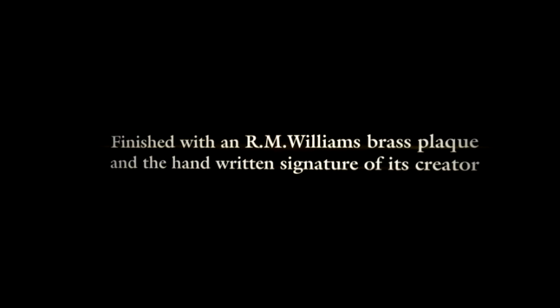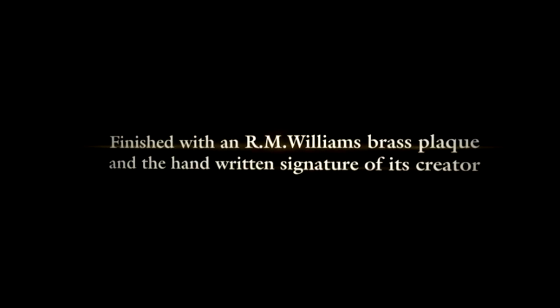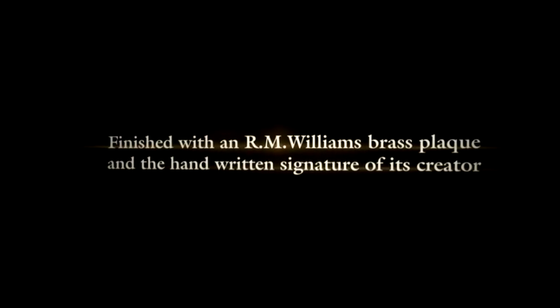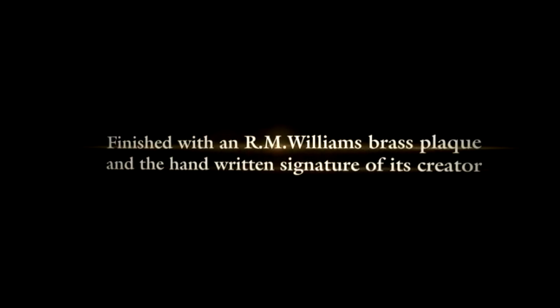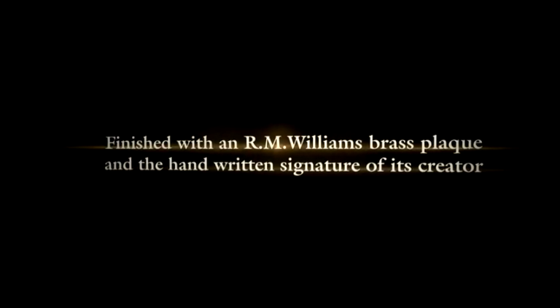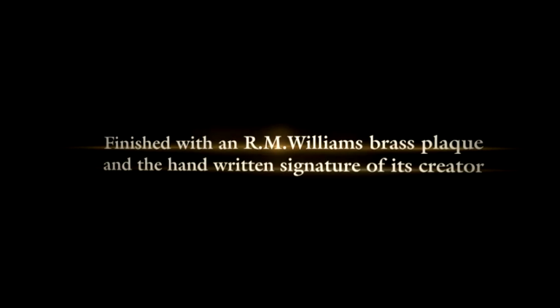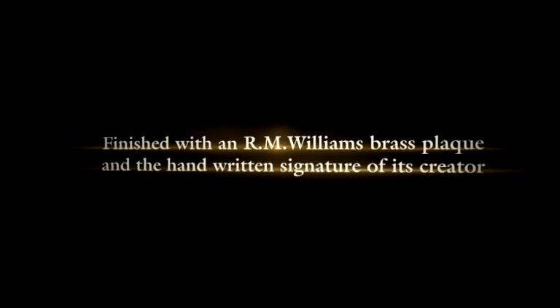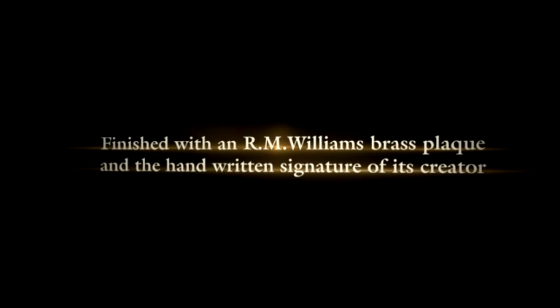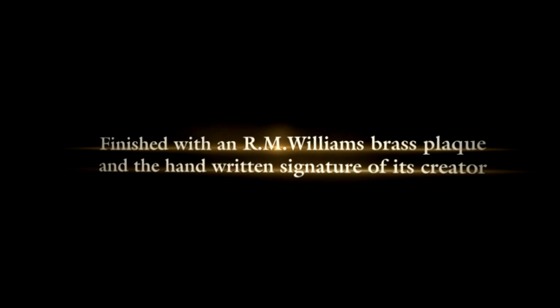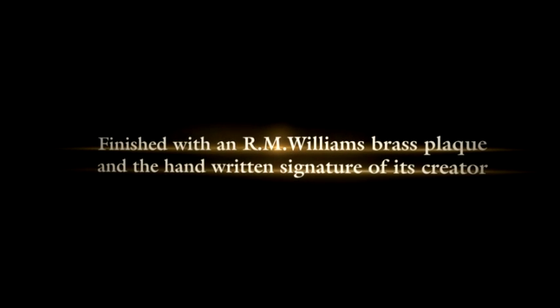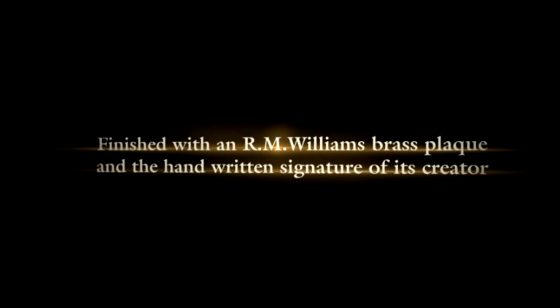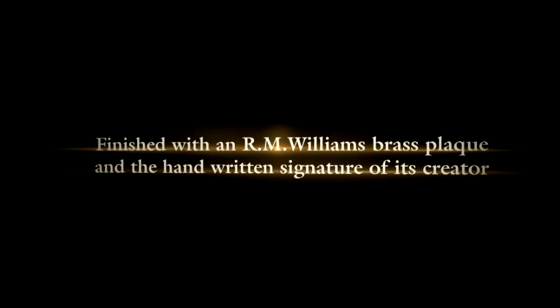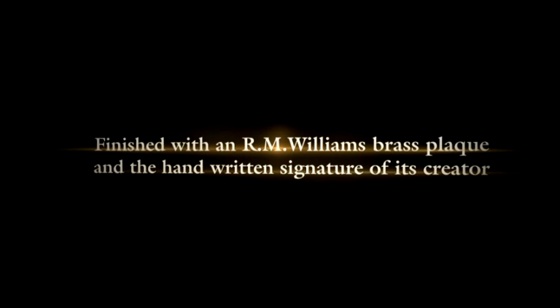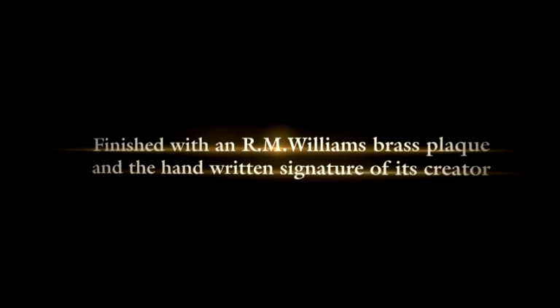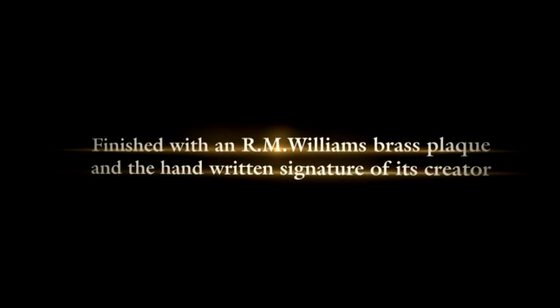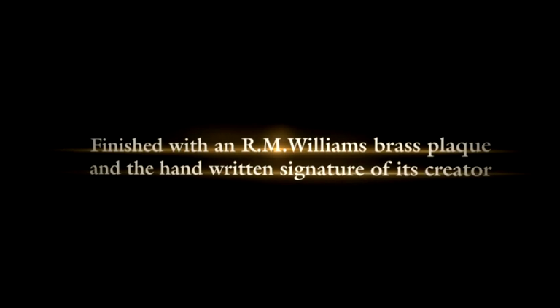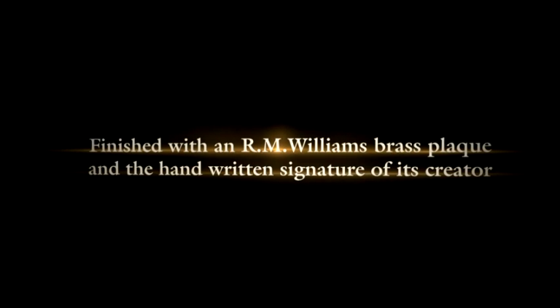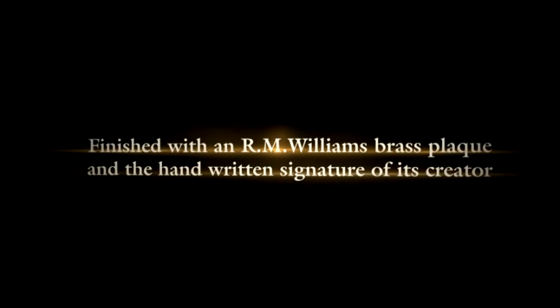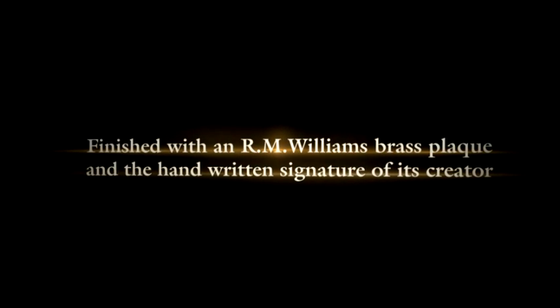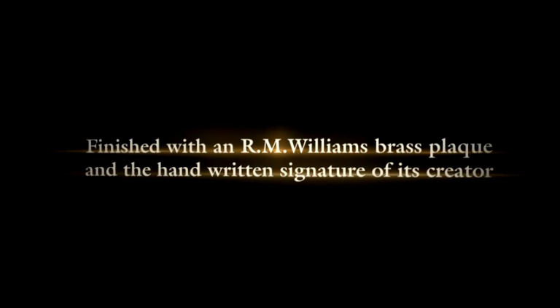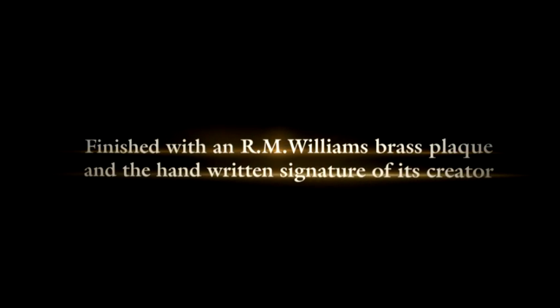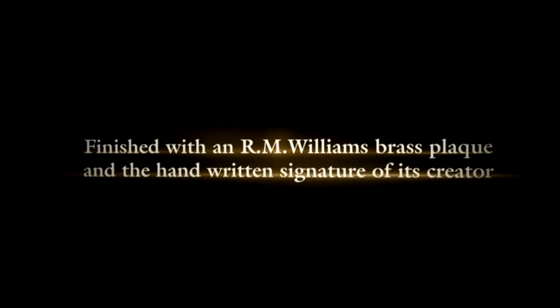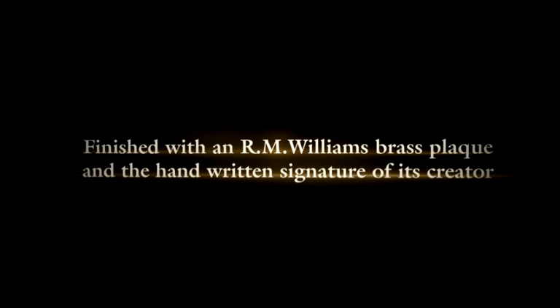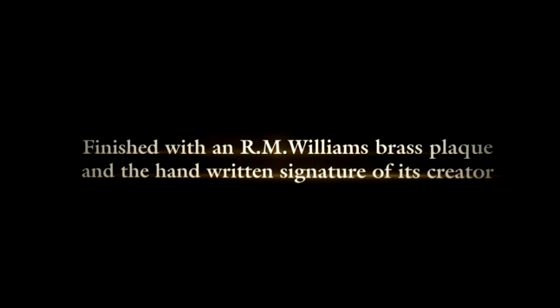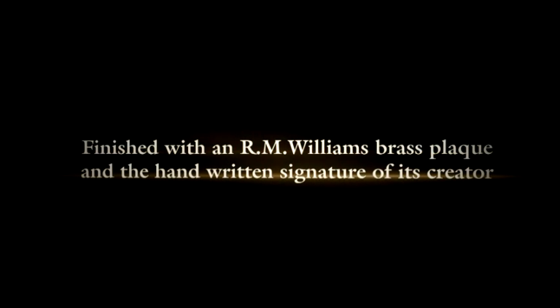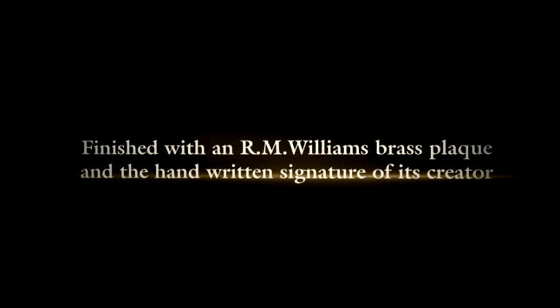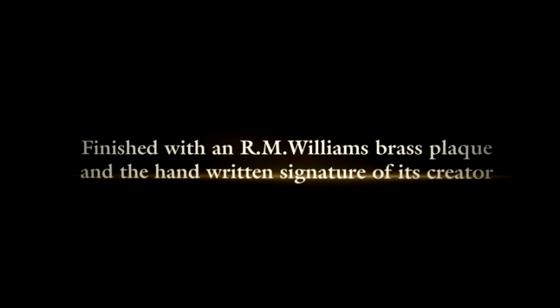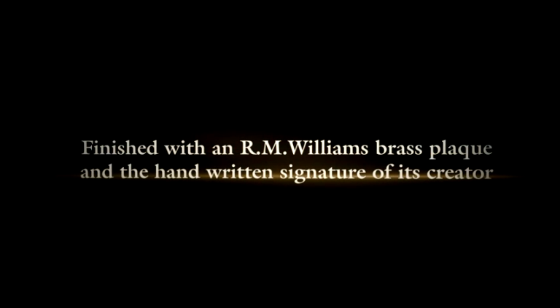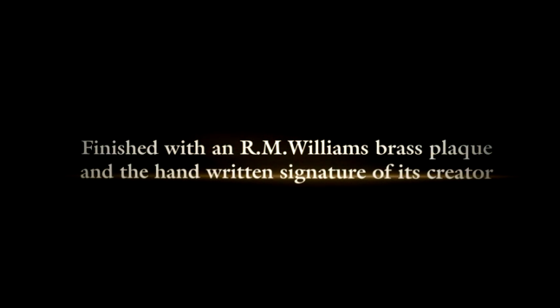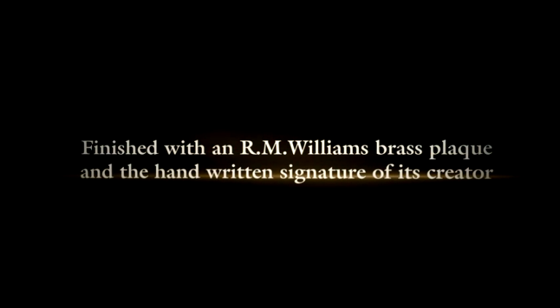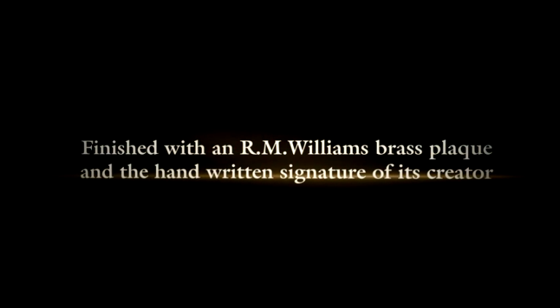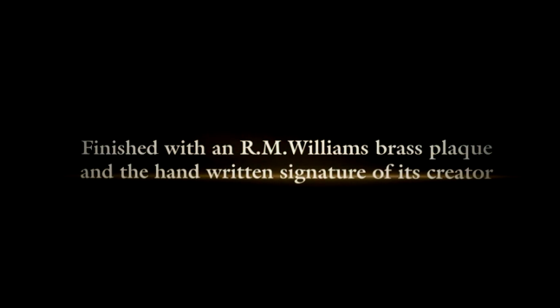Finished with an R.M. Williams brass plaque and the handwritten signature of its creator.